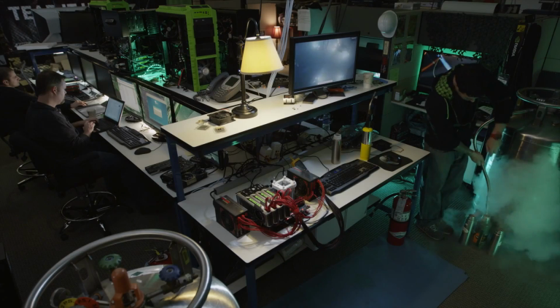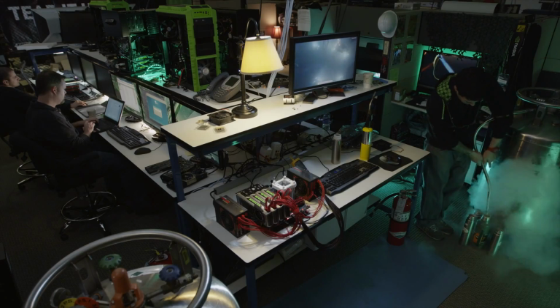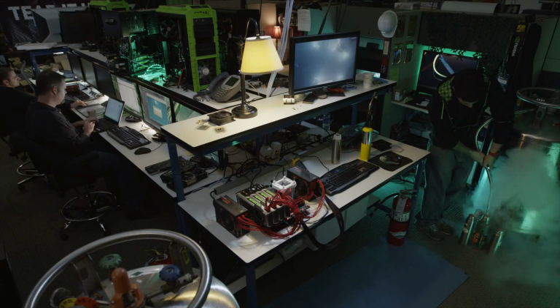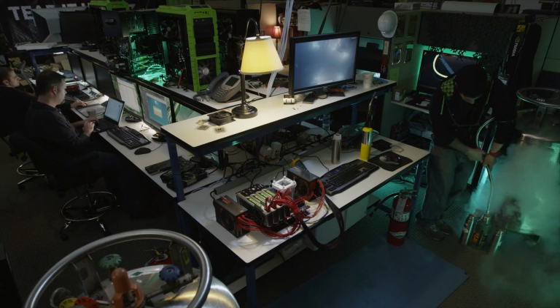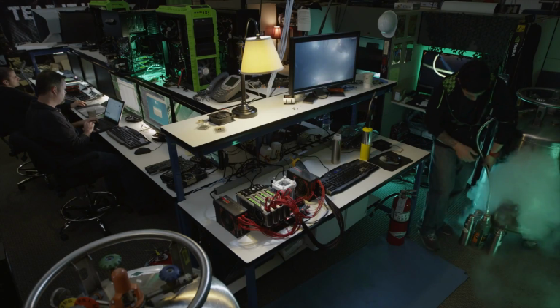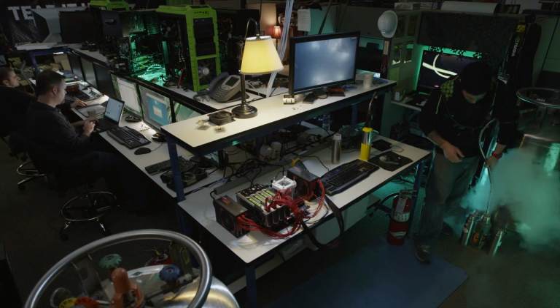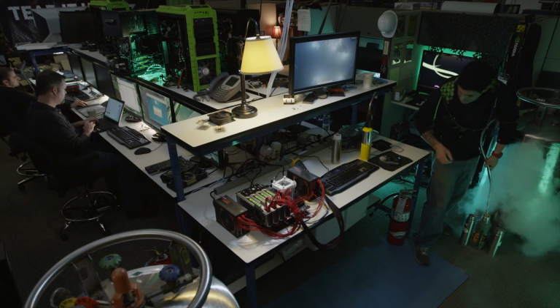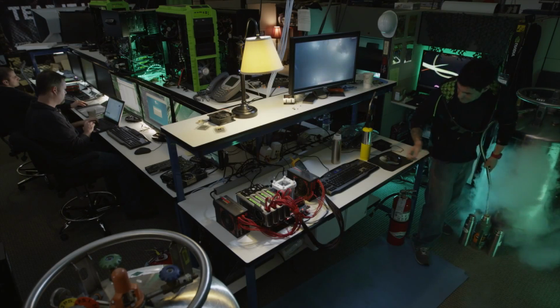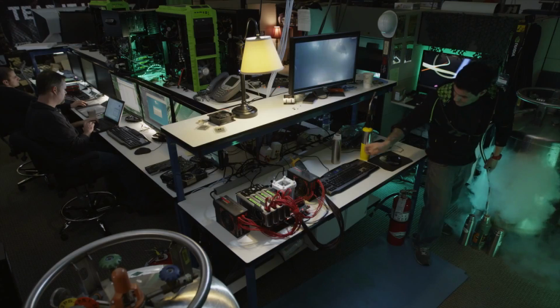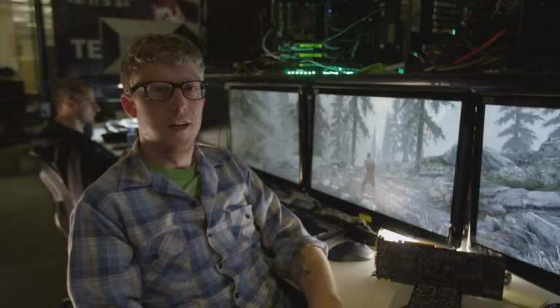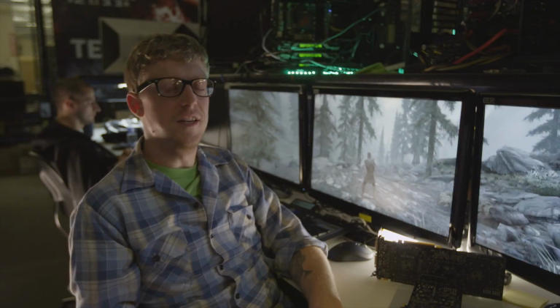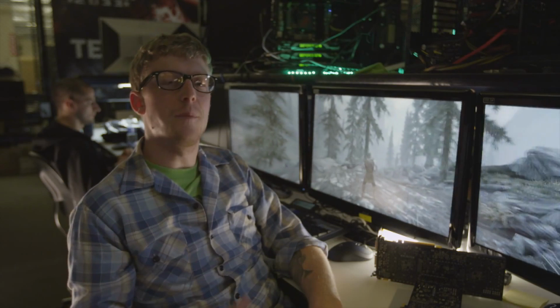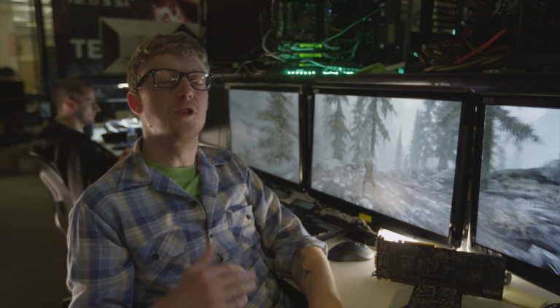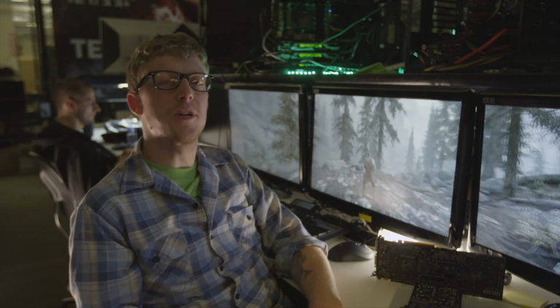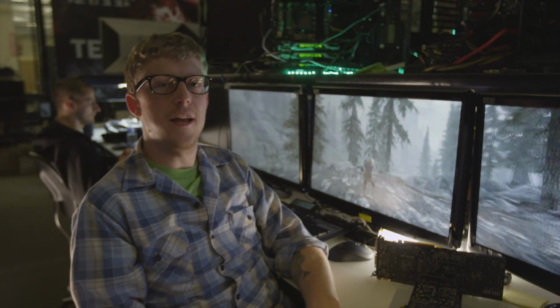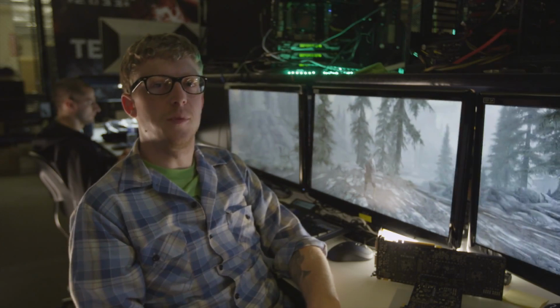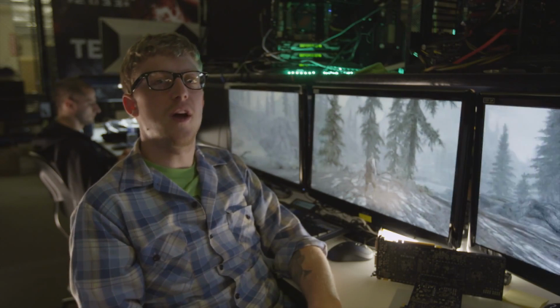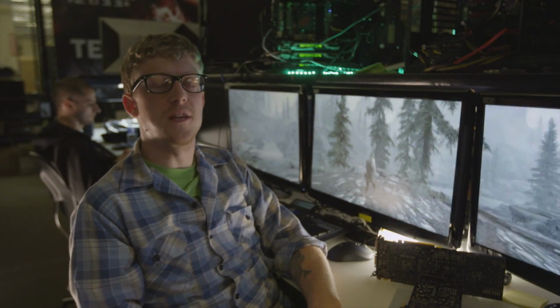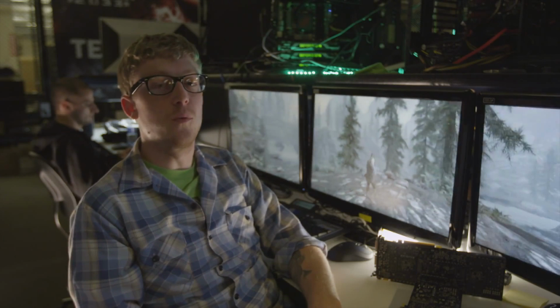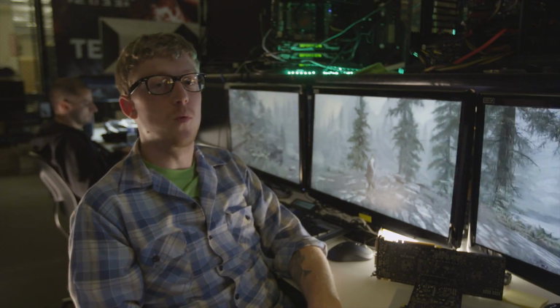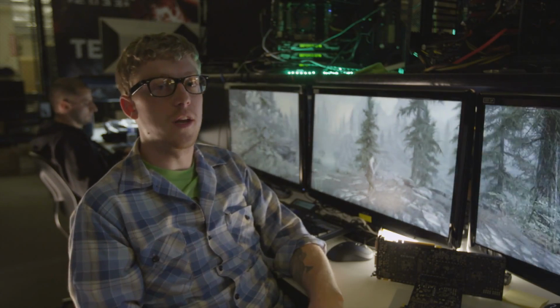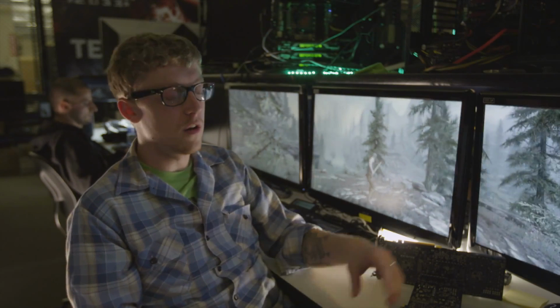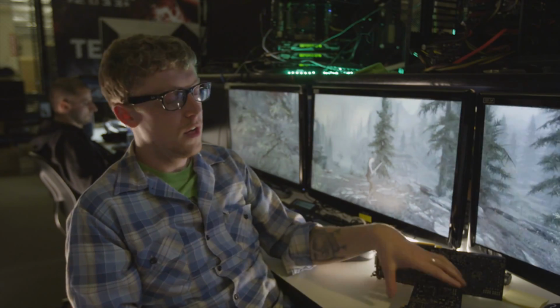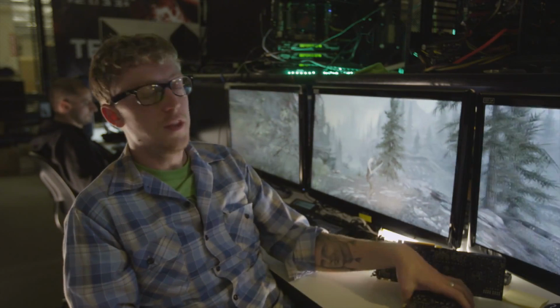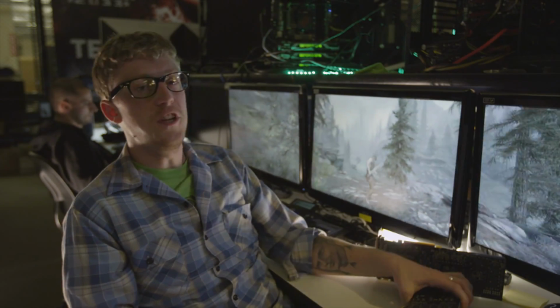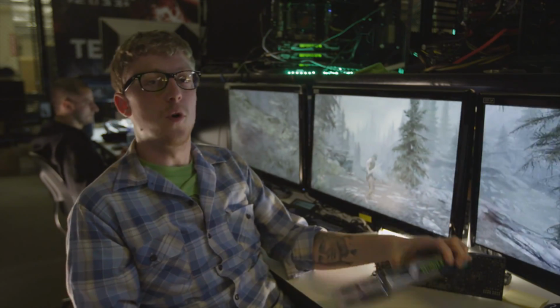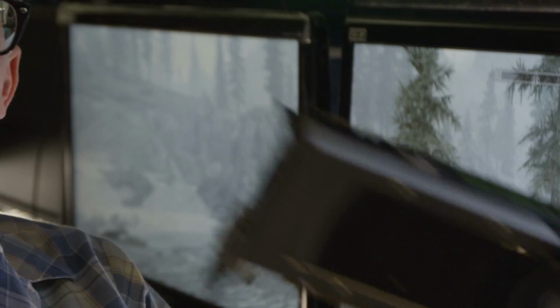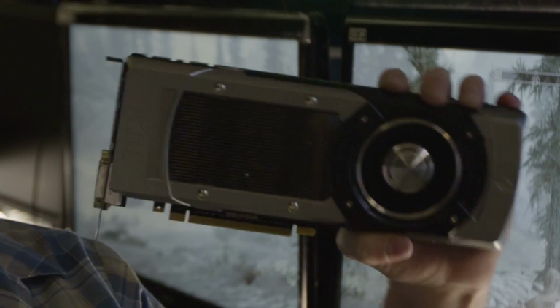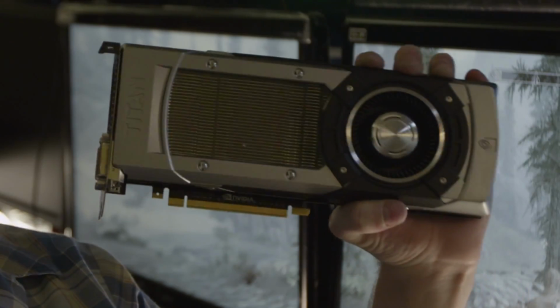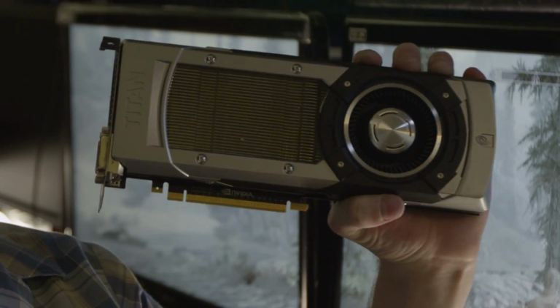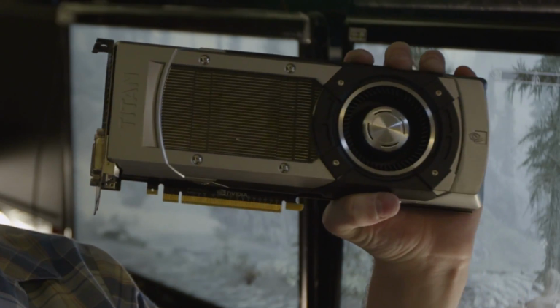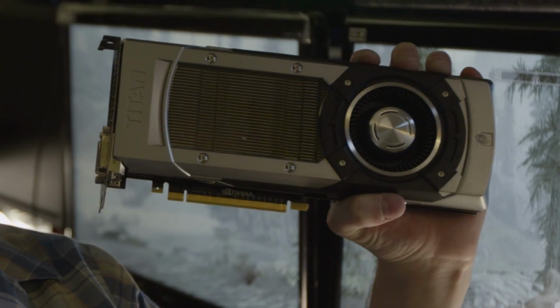Hi, my name is Andrew Coonrad from NVIDIA. Today I'm super excited to bring you guys something we've been working on: the GeForce GTX Titan.